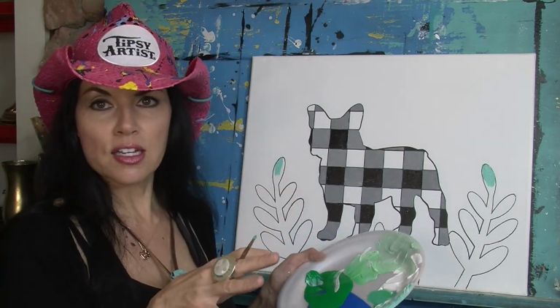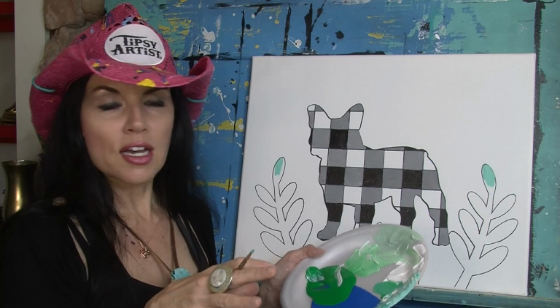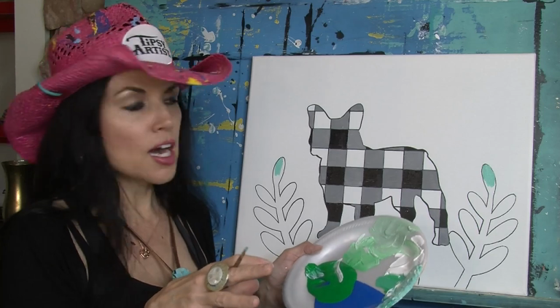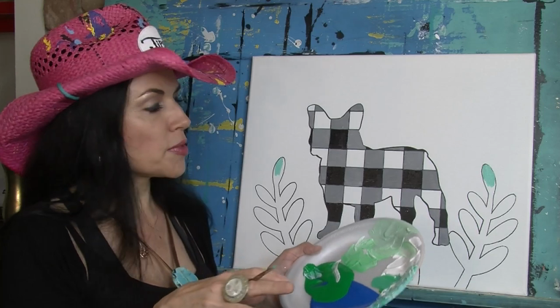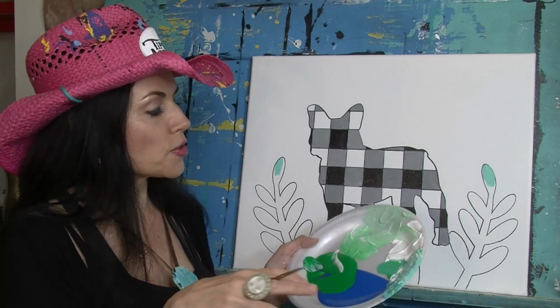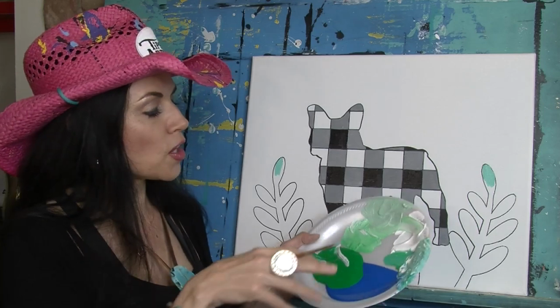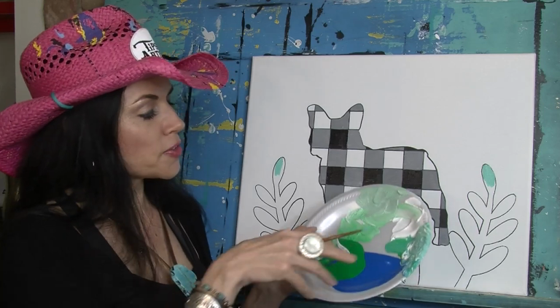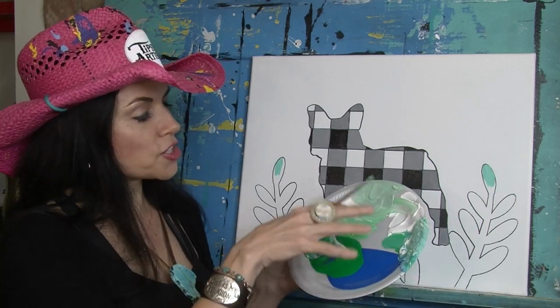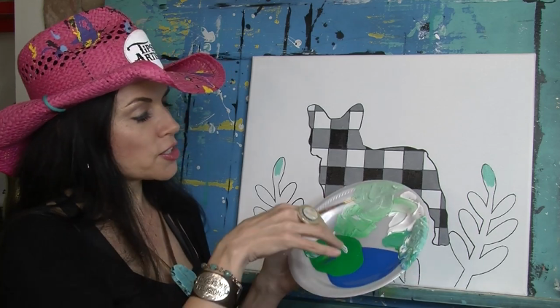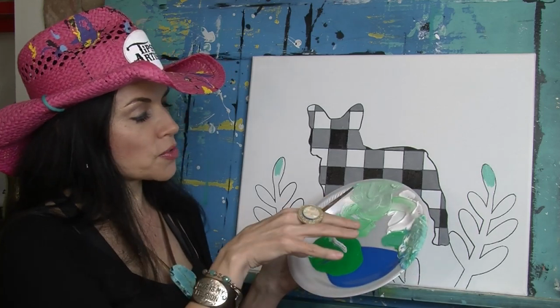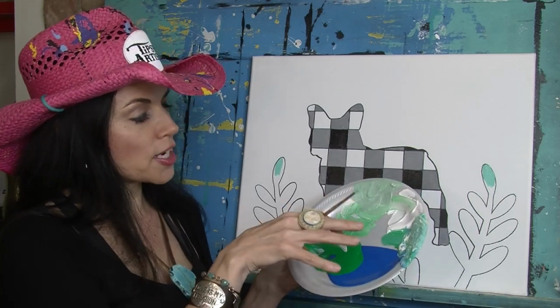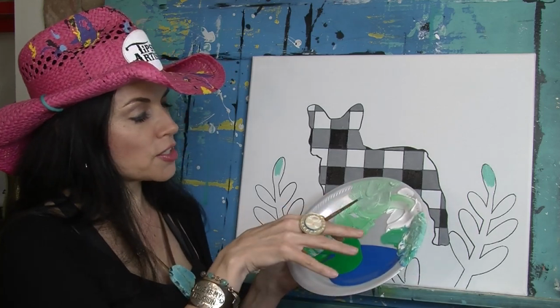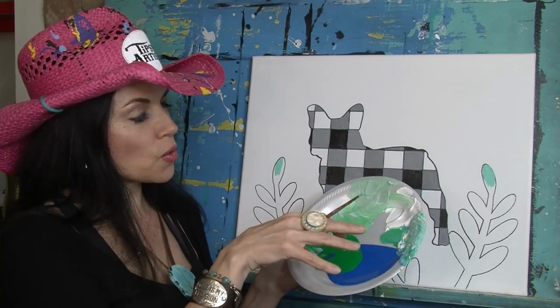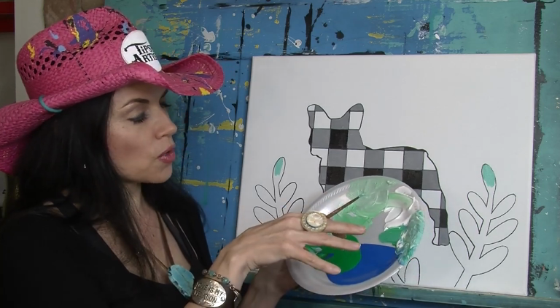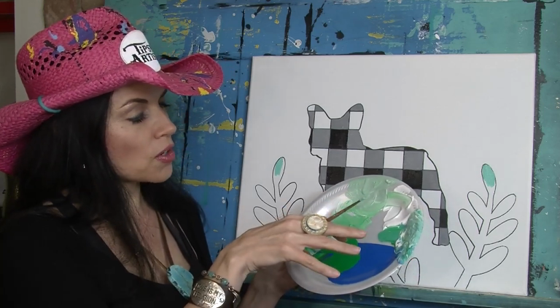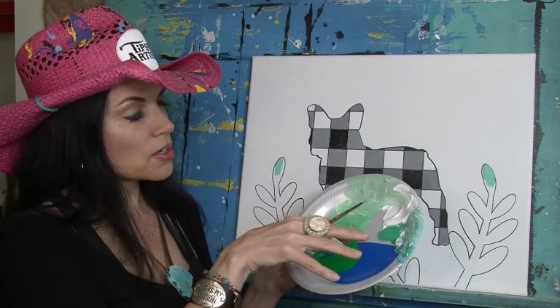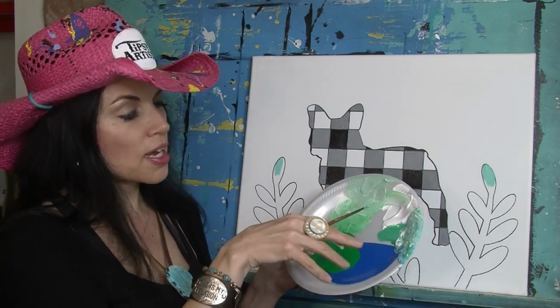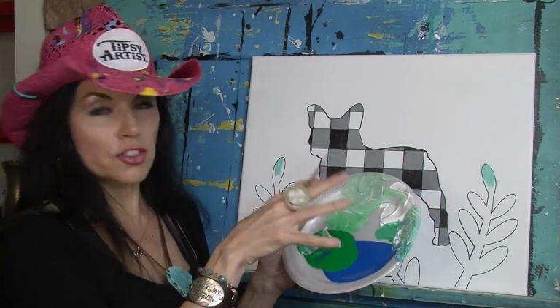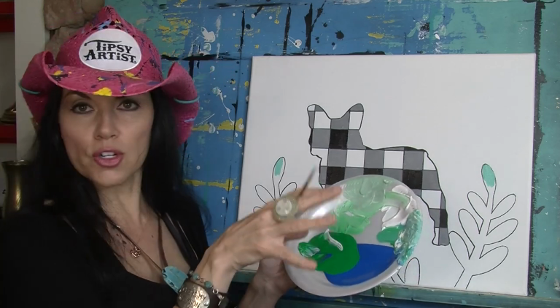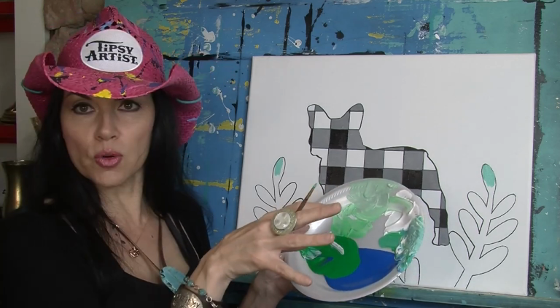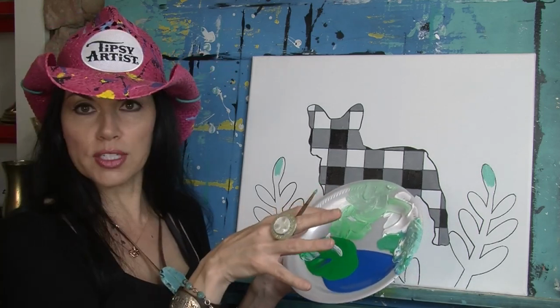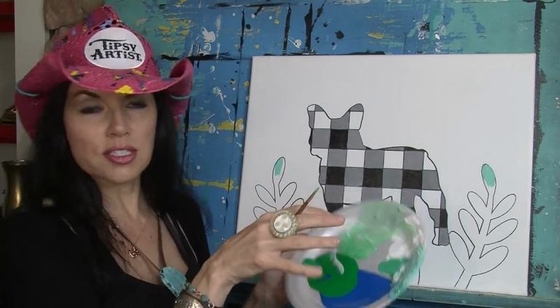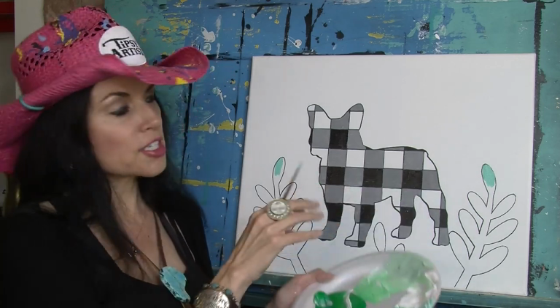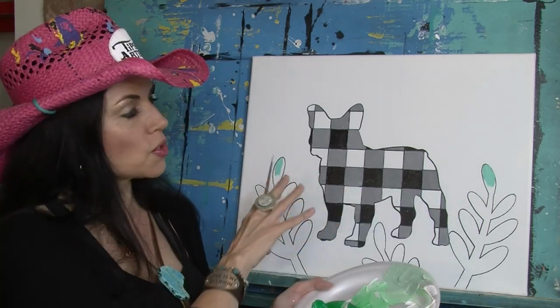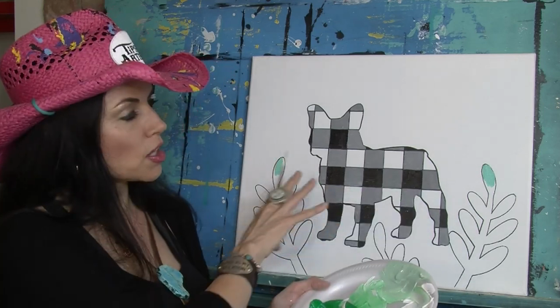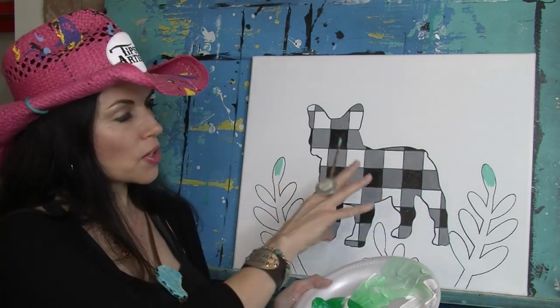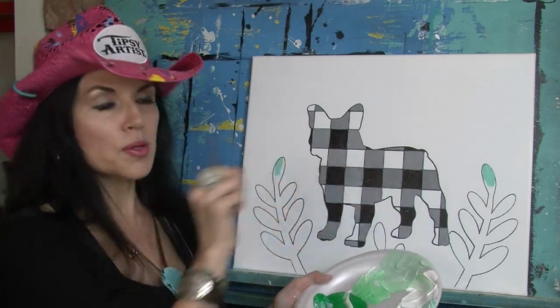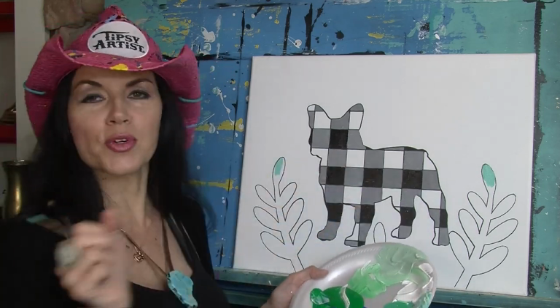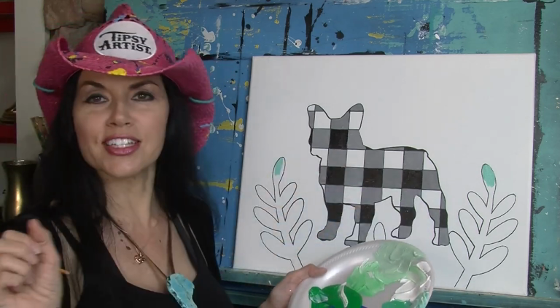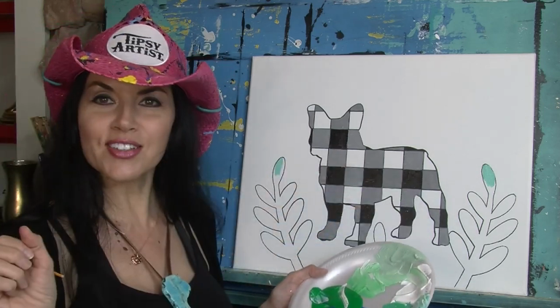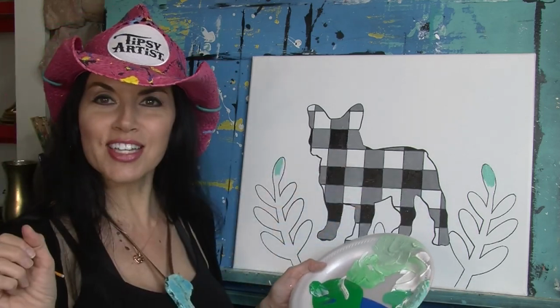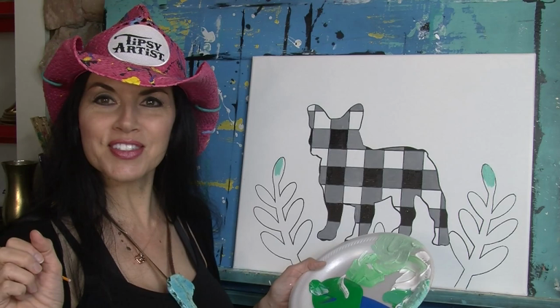Now we're just going to be painting in all those shades of green or turquoise into all the pretty little leaves.